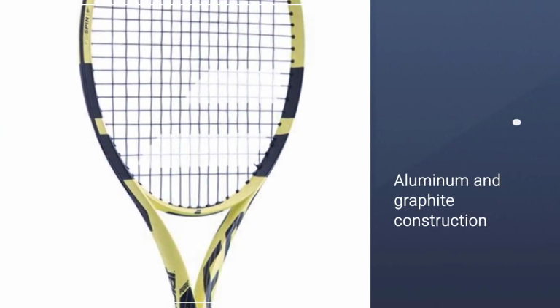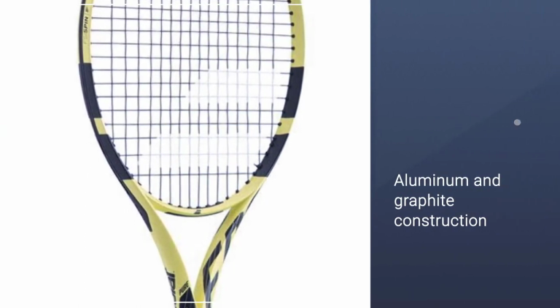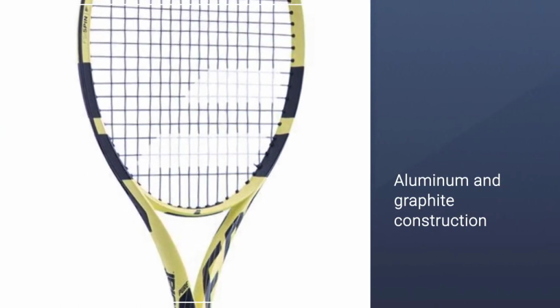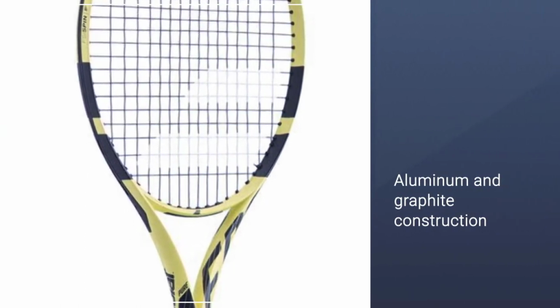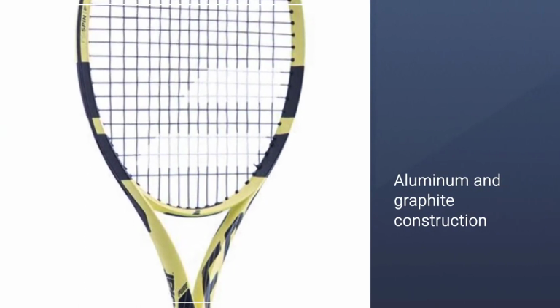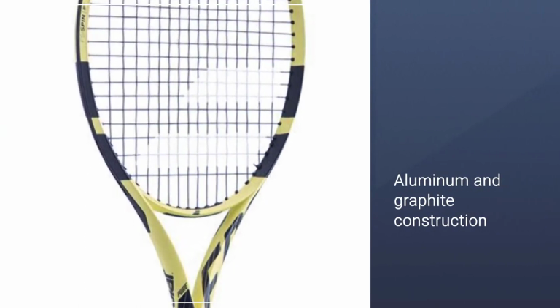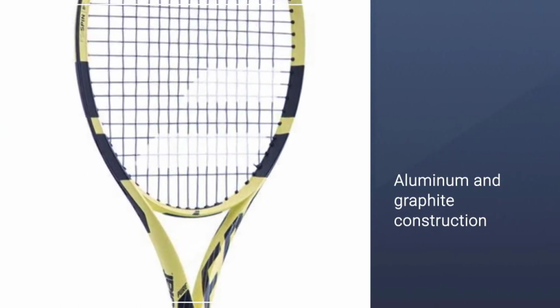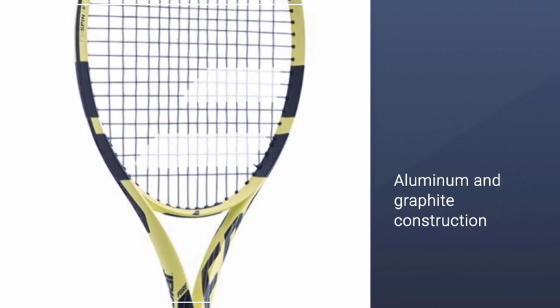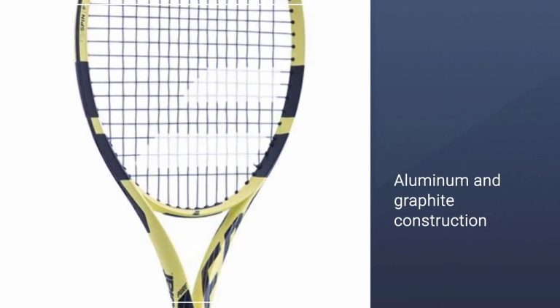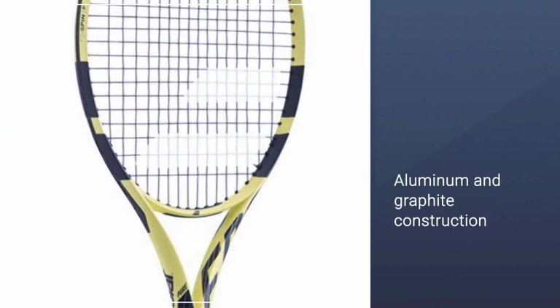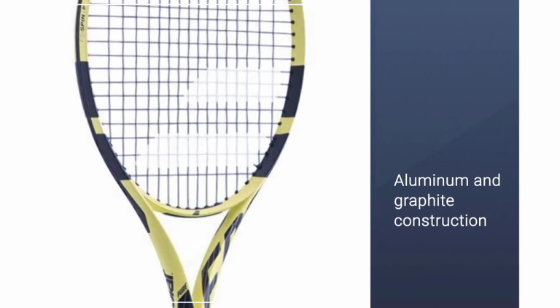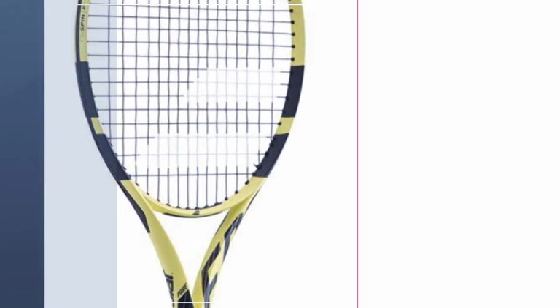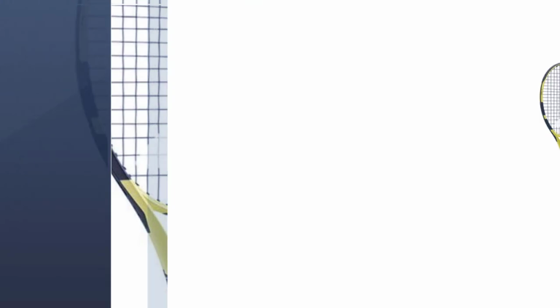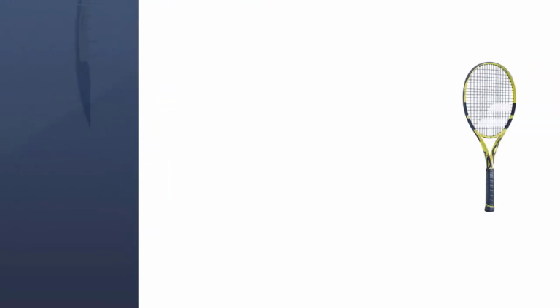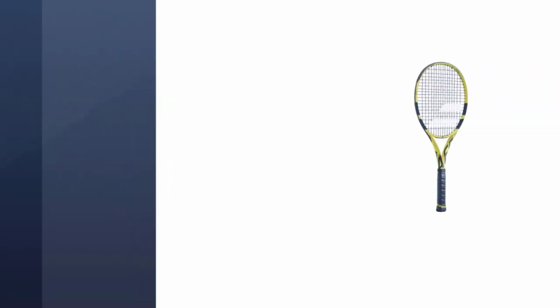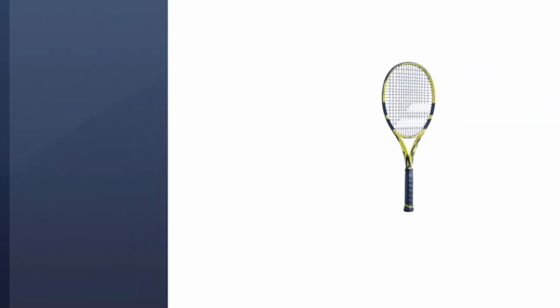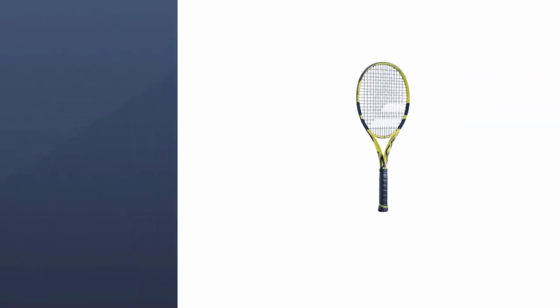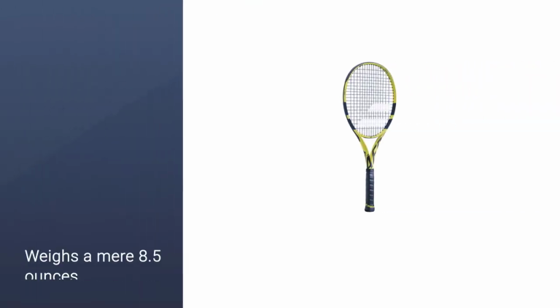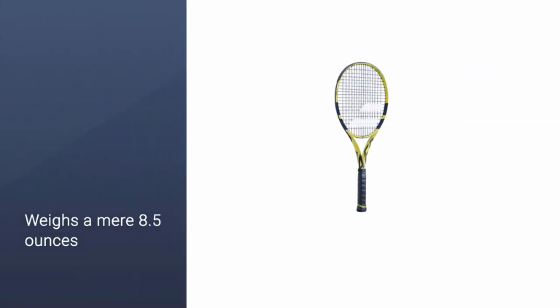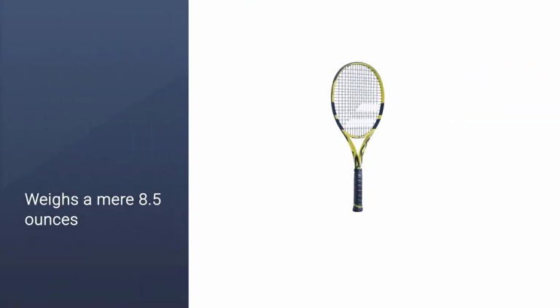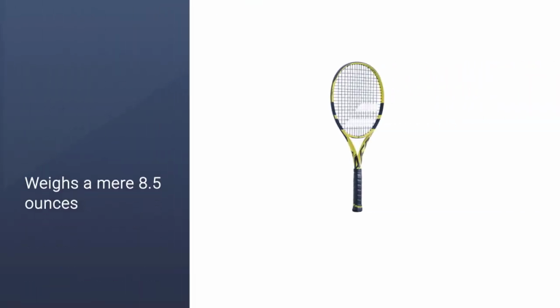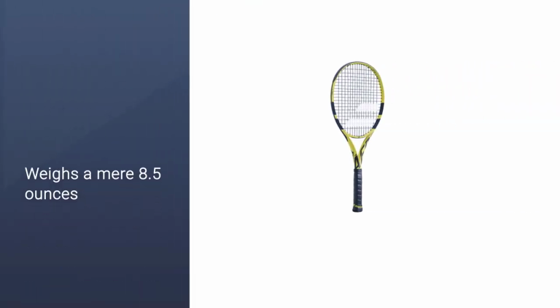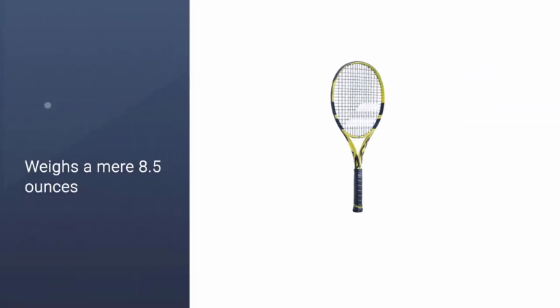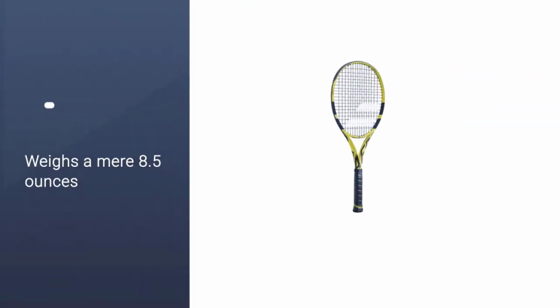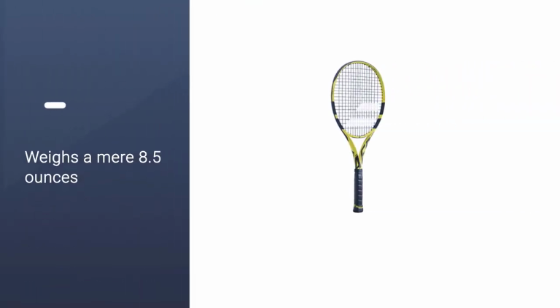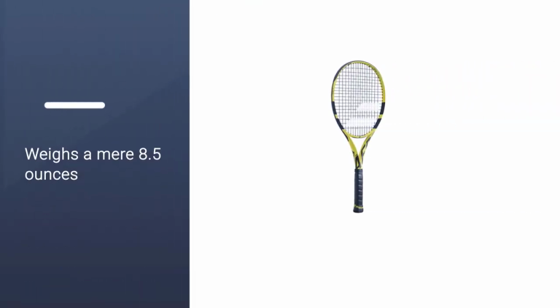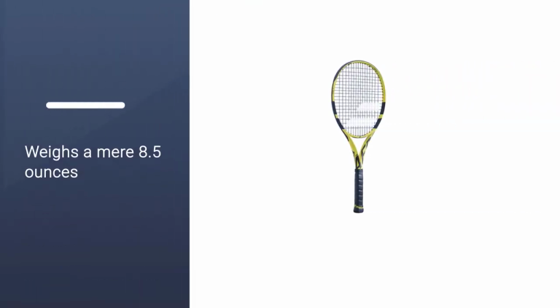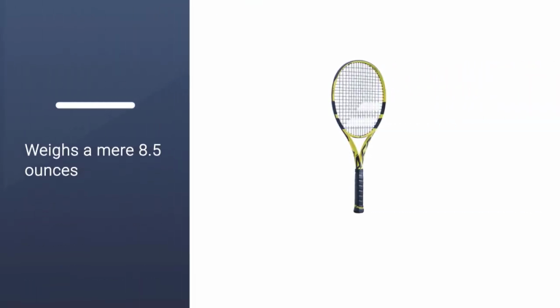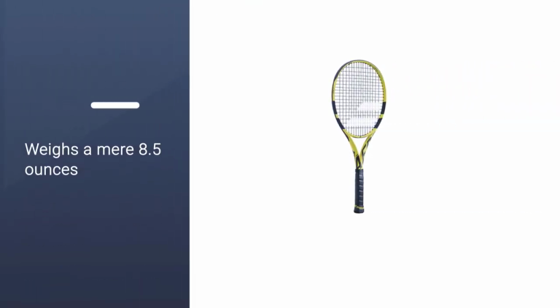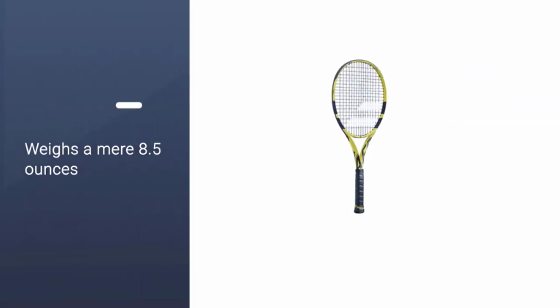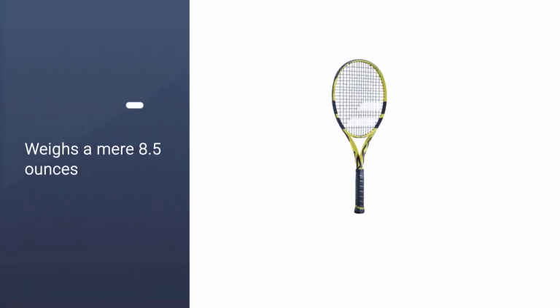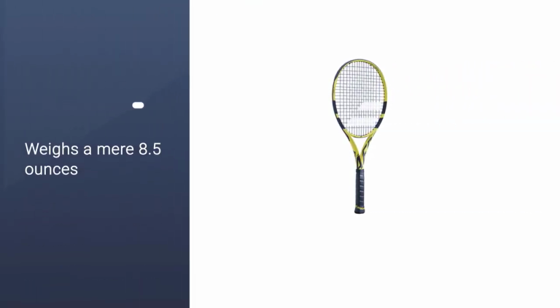This racket weighs a mere 8.5 ounces, so your young ones won't have a problem handling the racket.